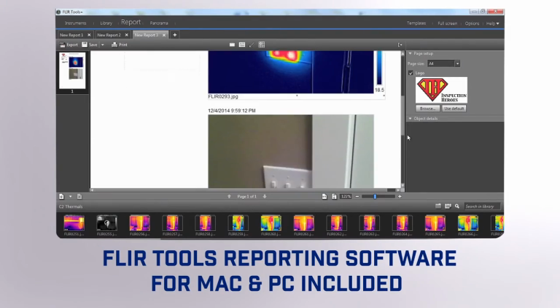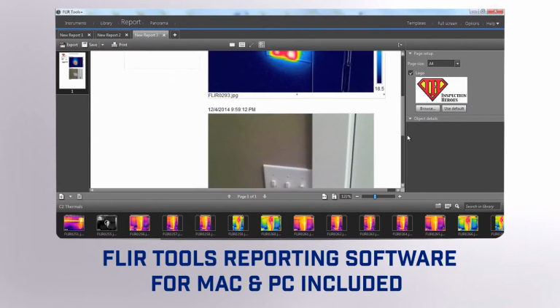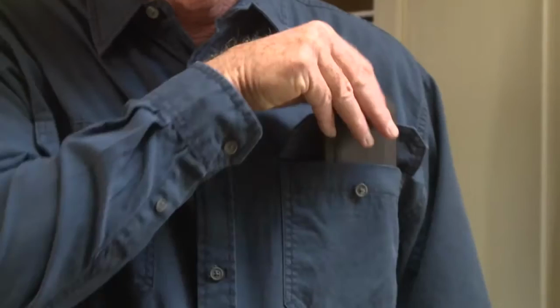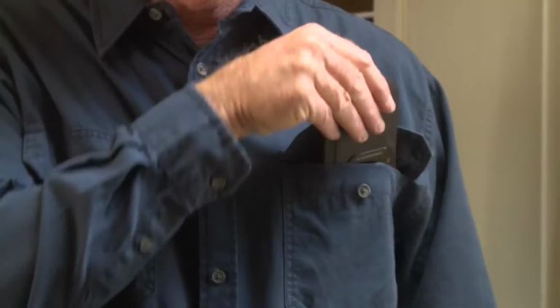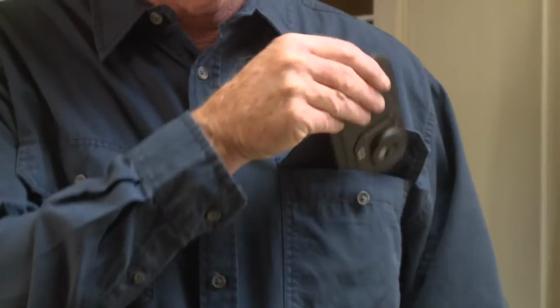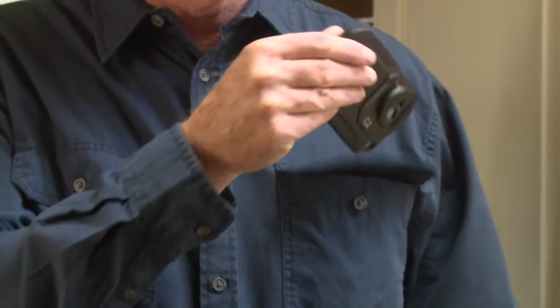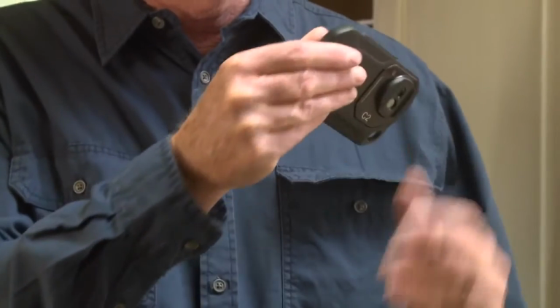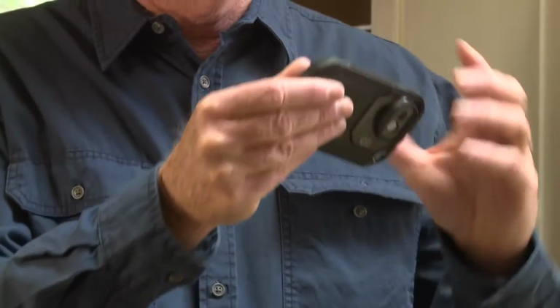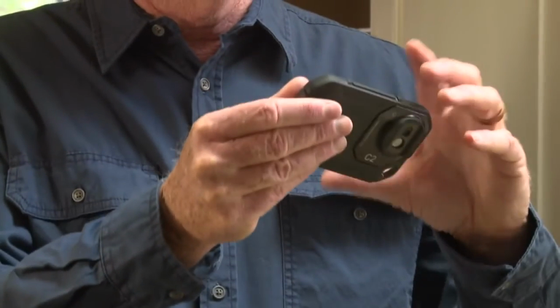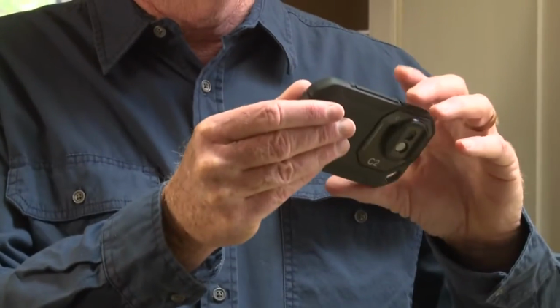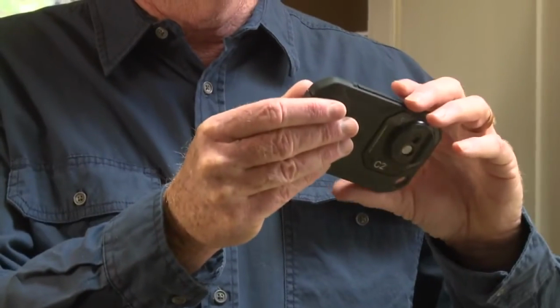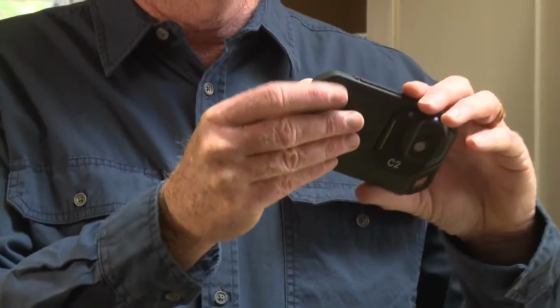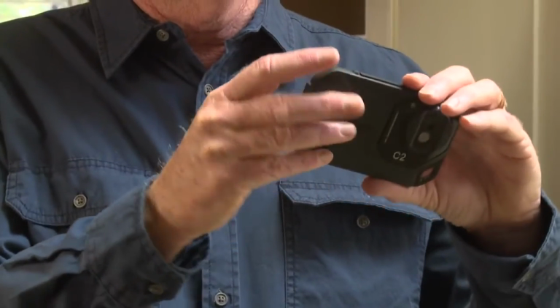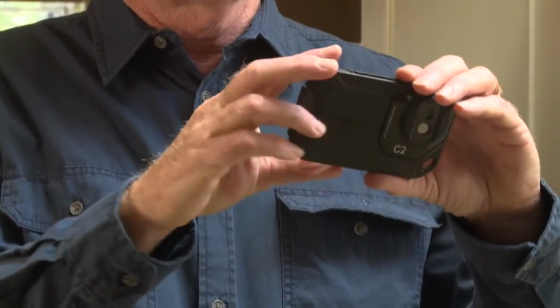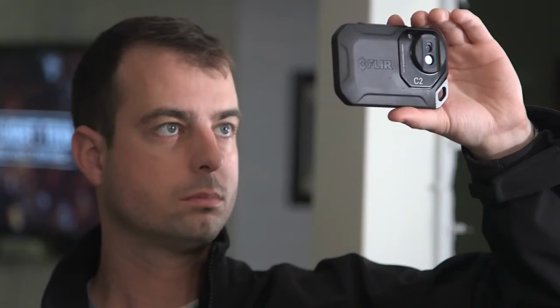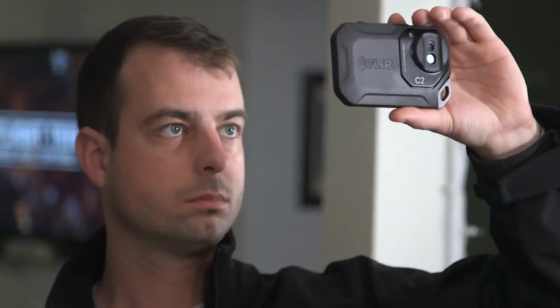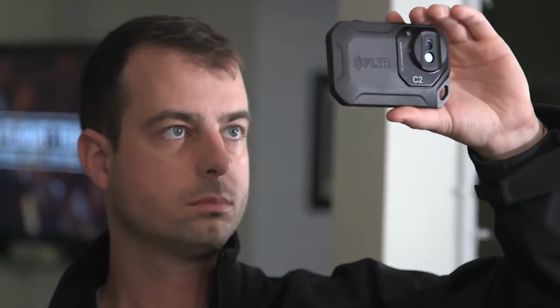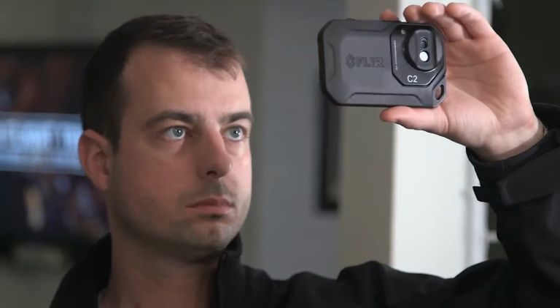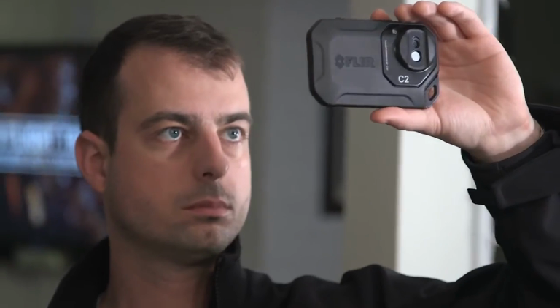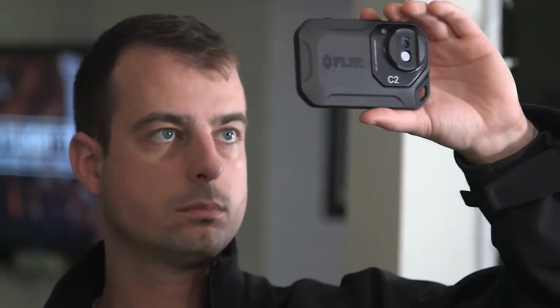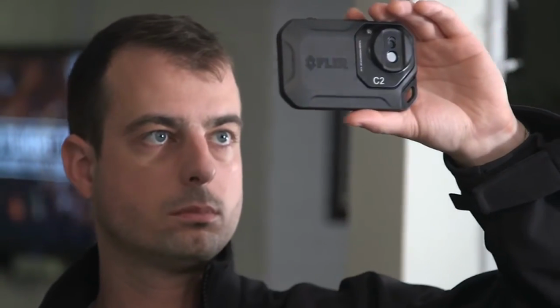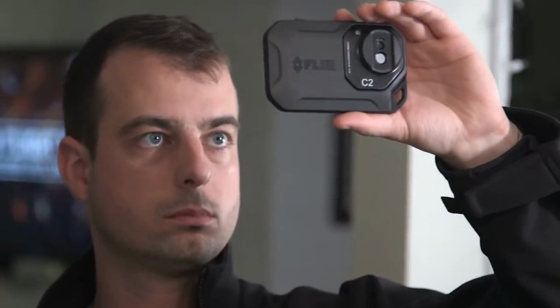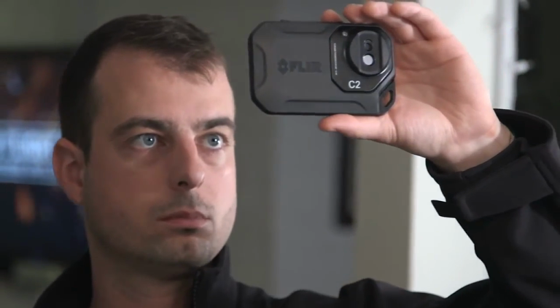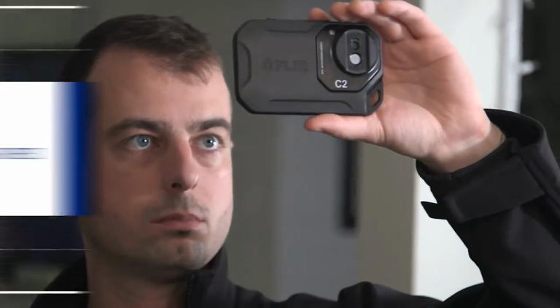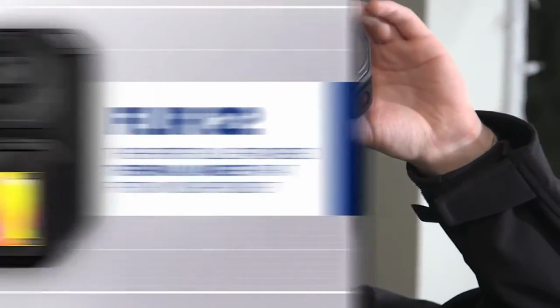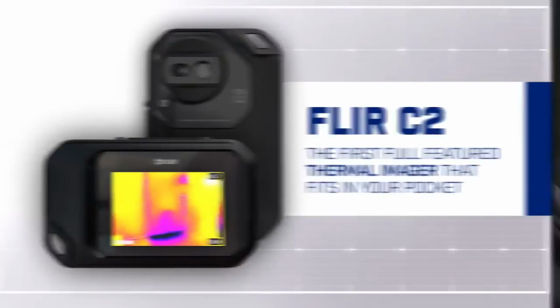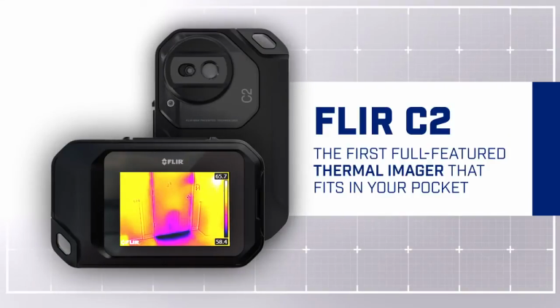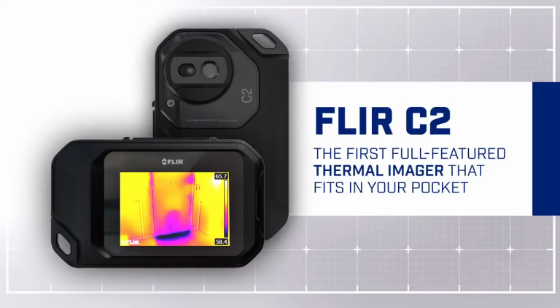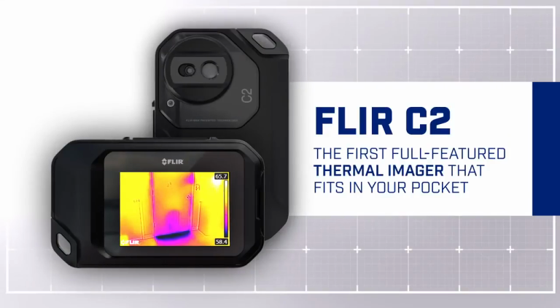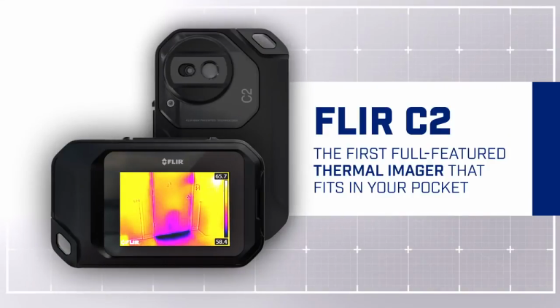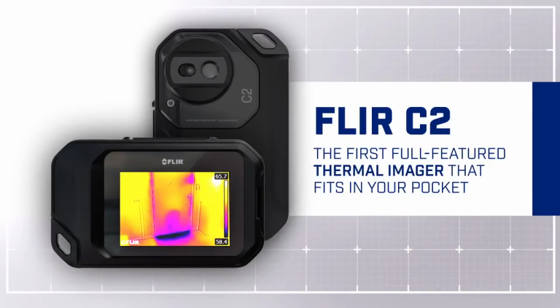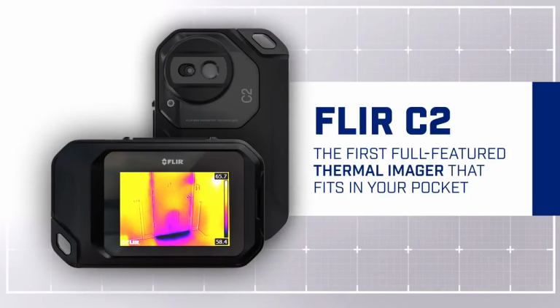That puts a lot of power in your pocket — power that can really help build business. The C2, from FLIR.